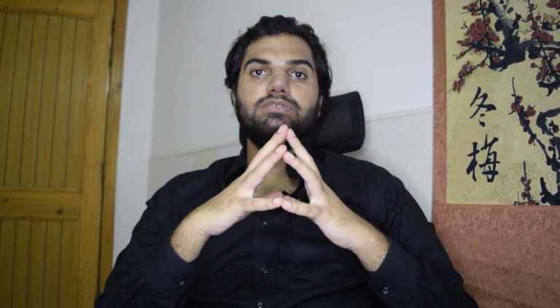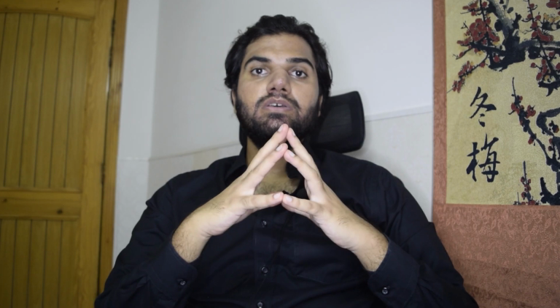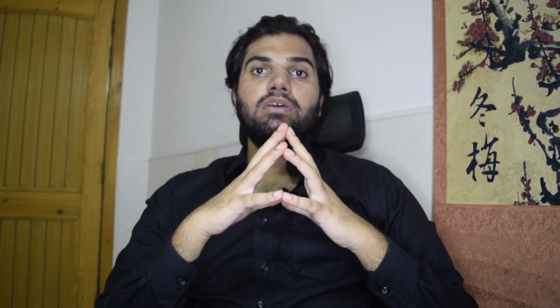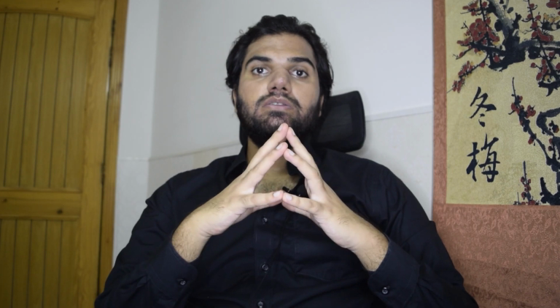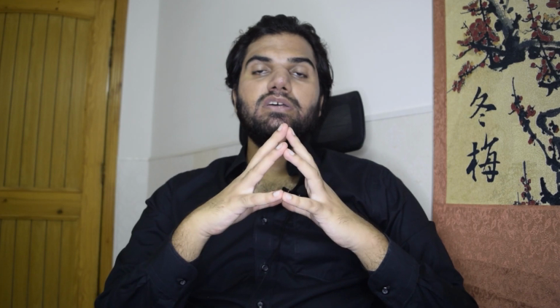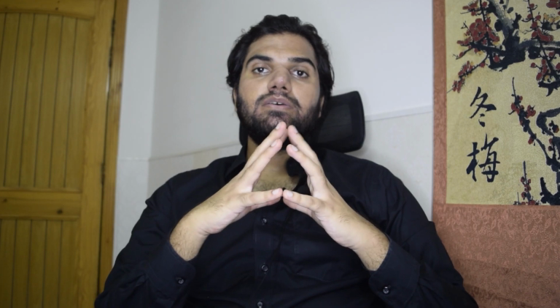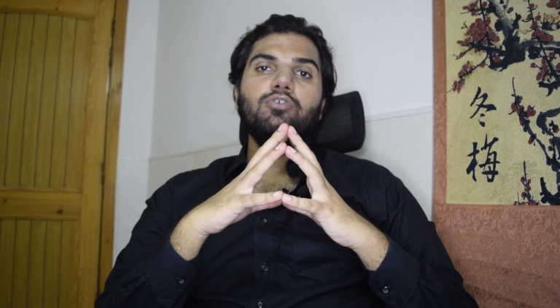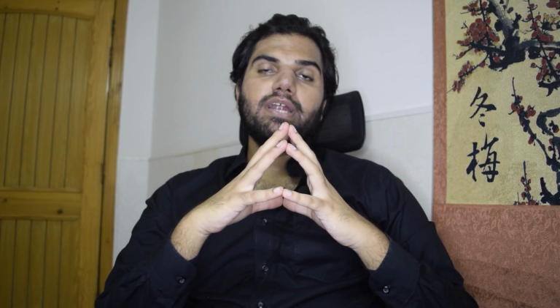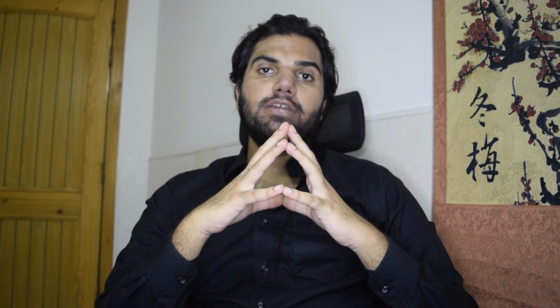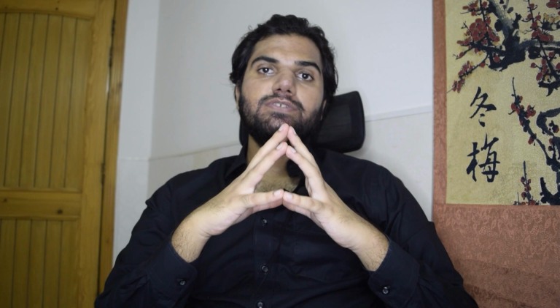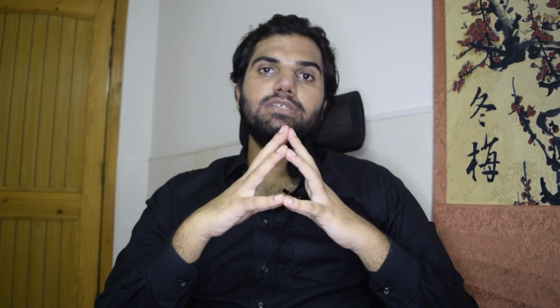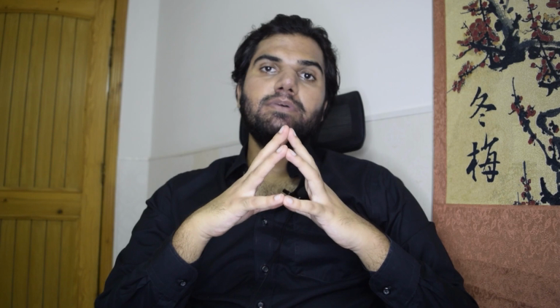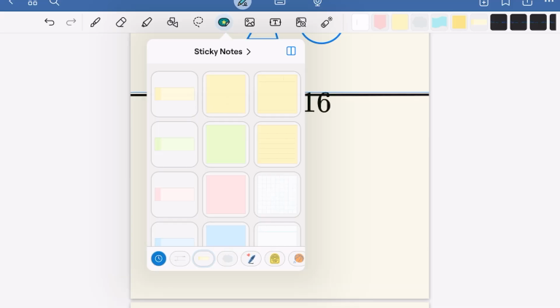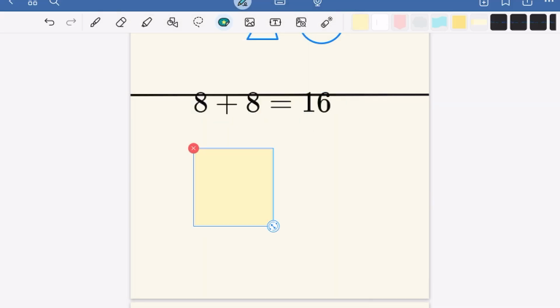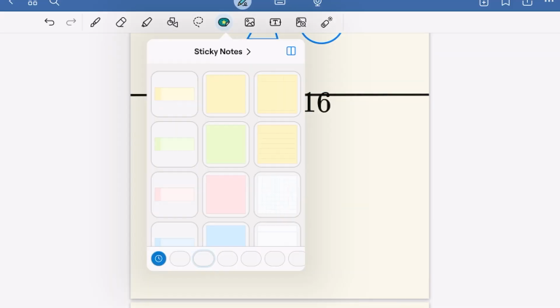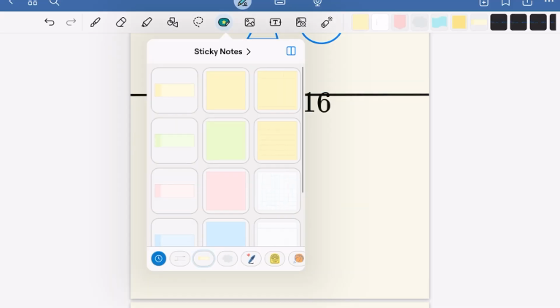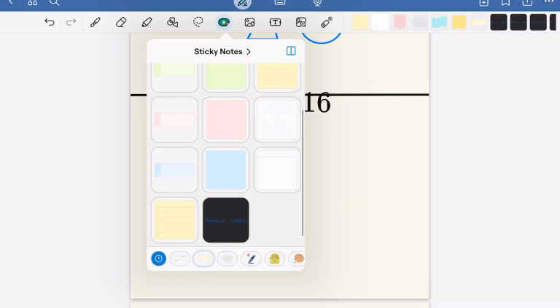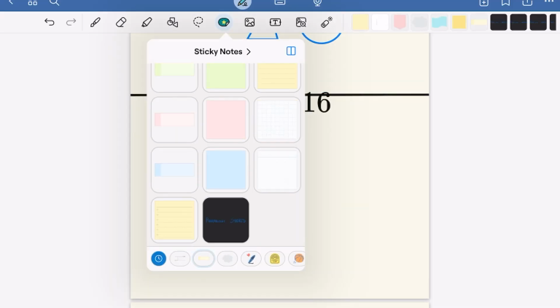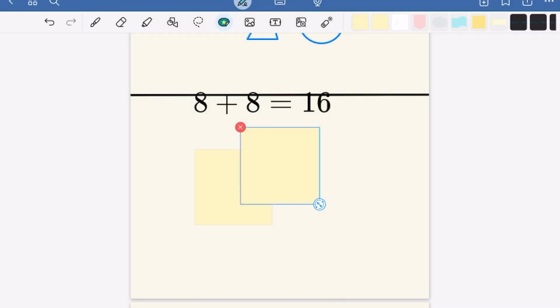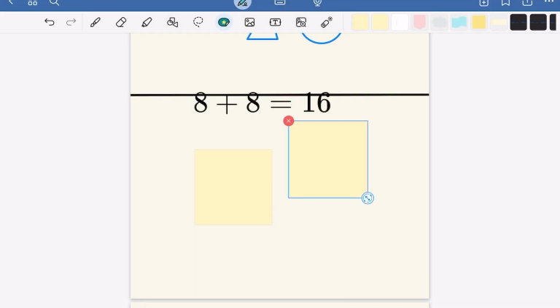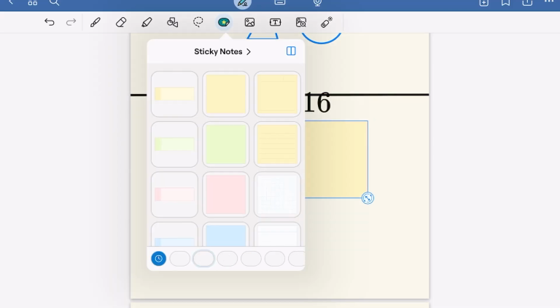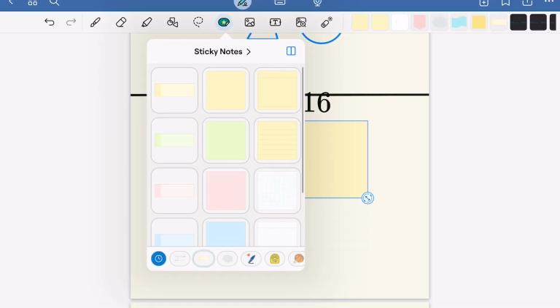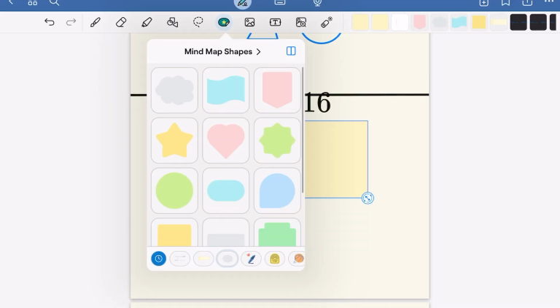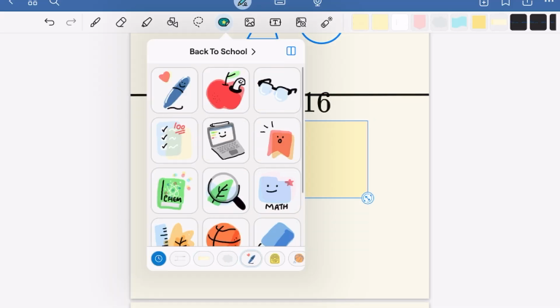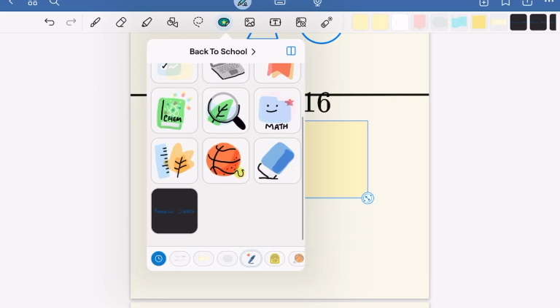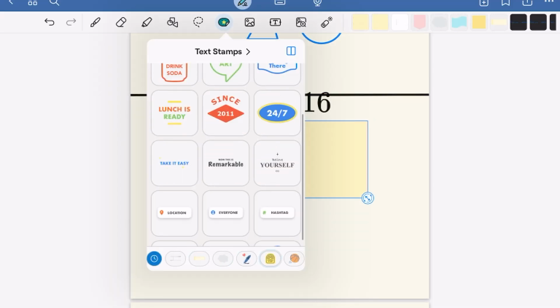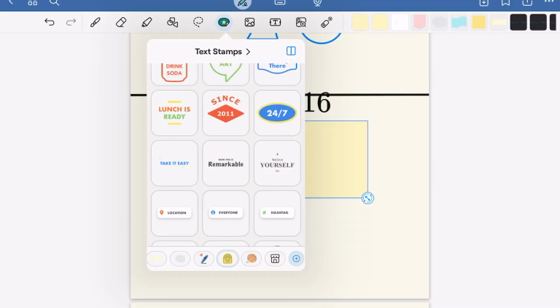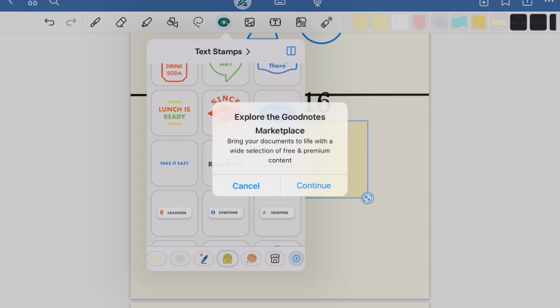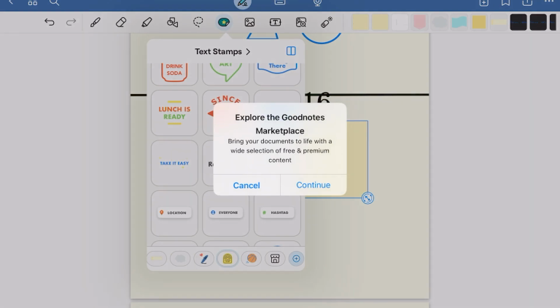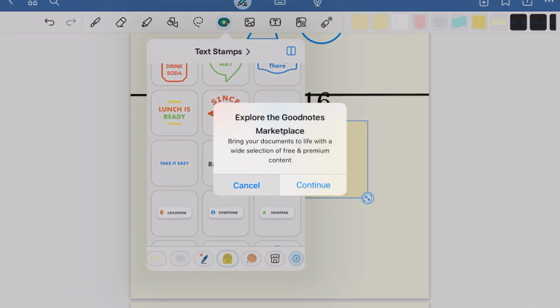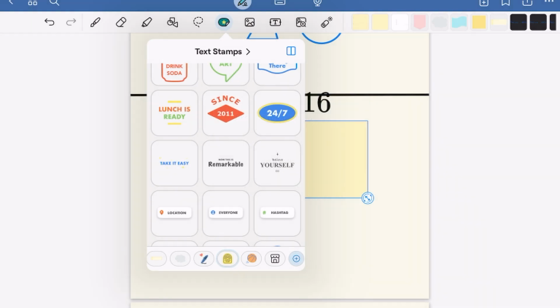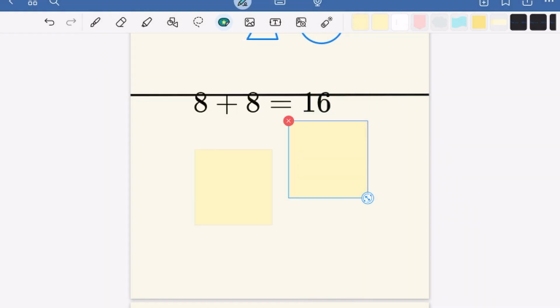For stickers, there are some new variety of stickers, but I think the old ones were enough. You can also visit the marketplace for more stickers.